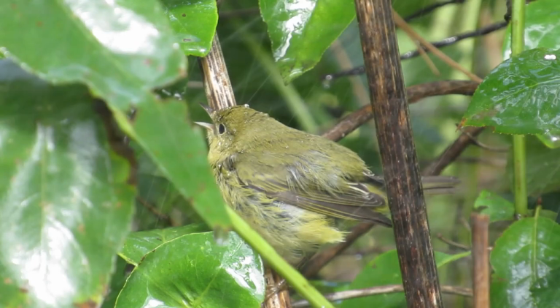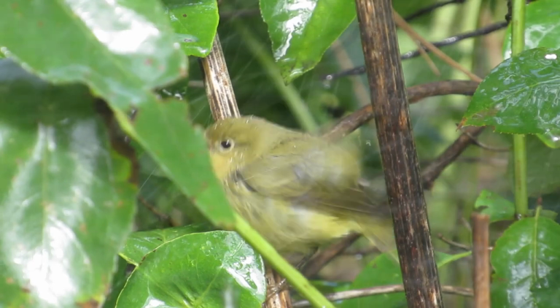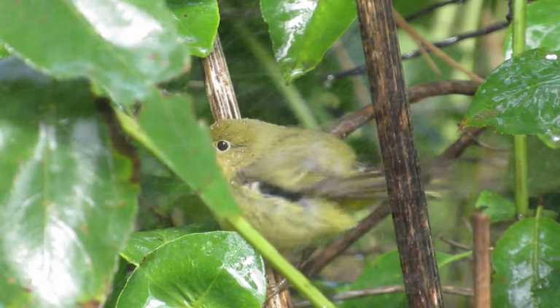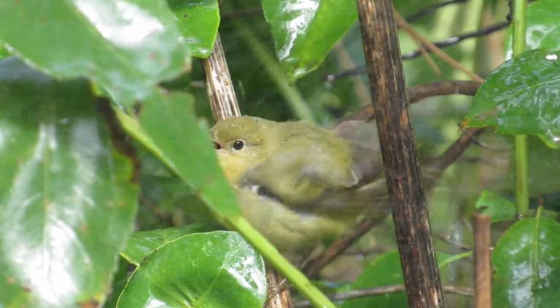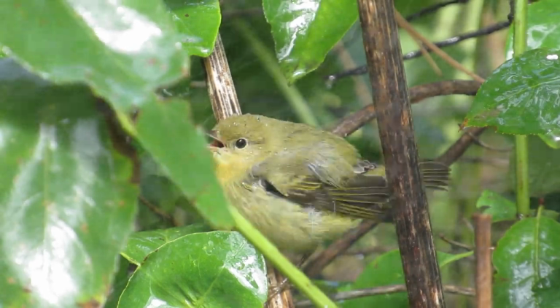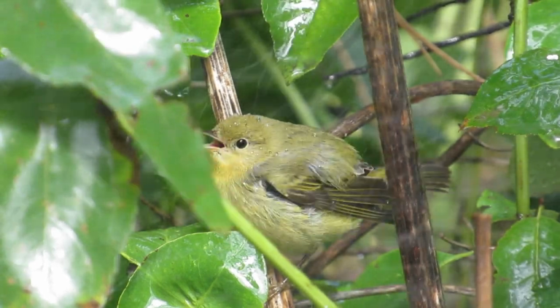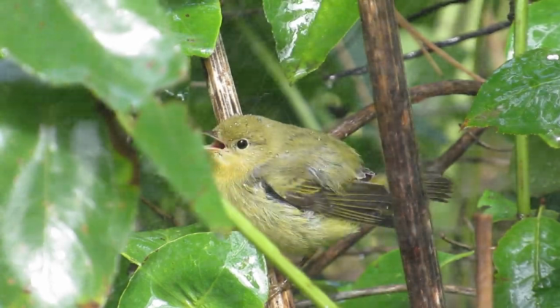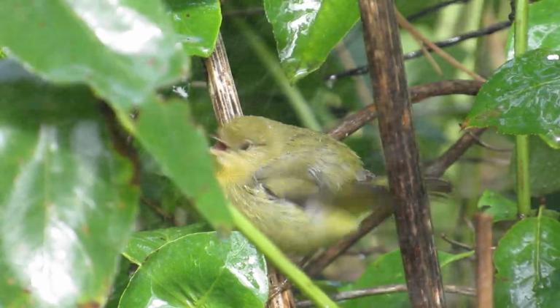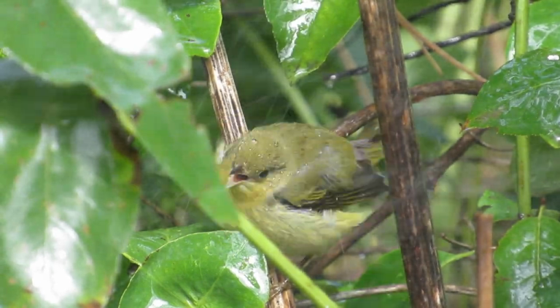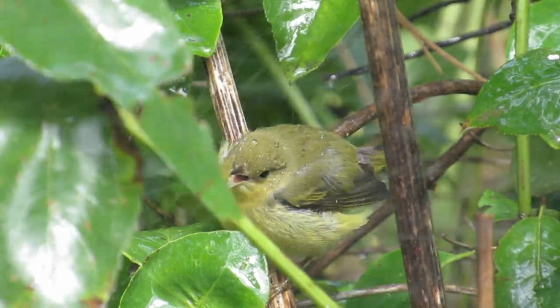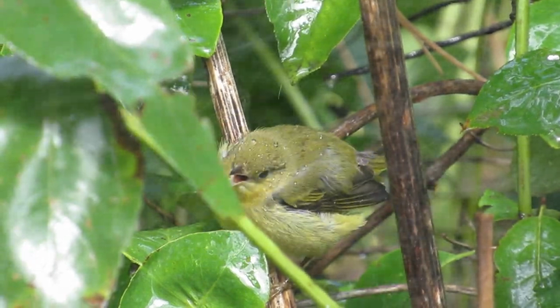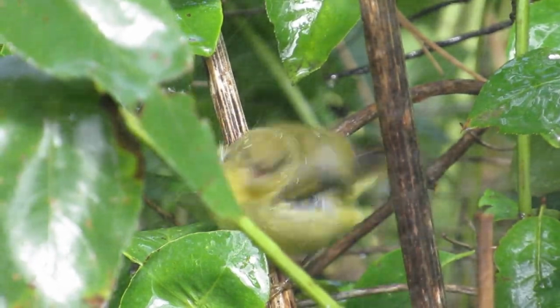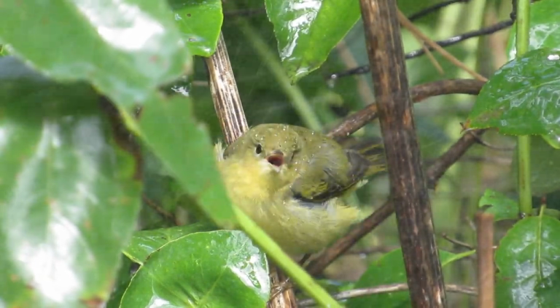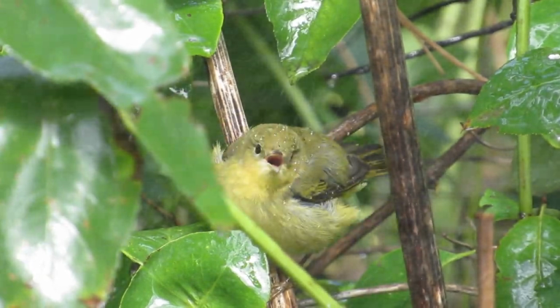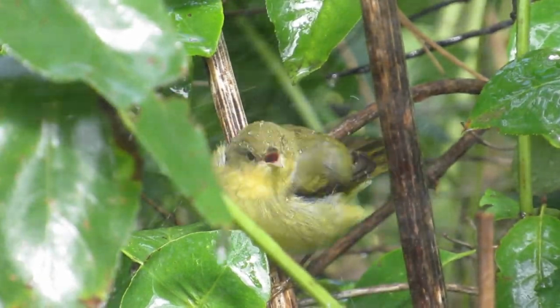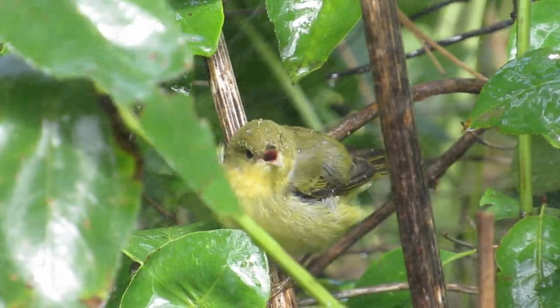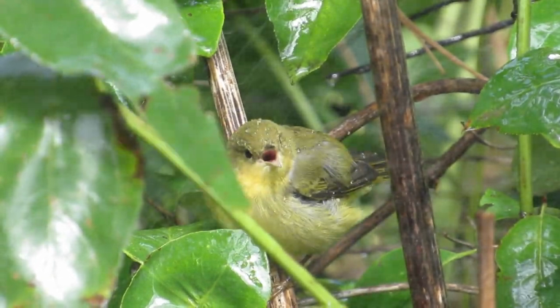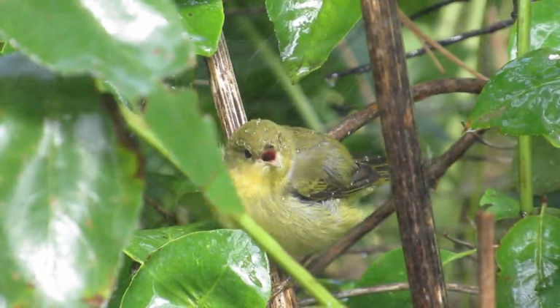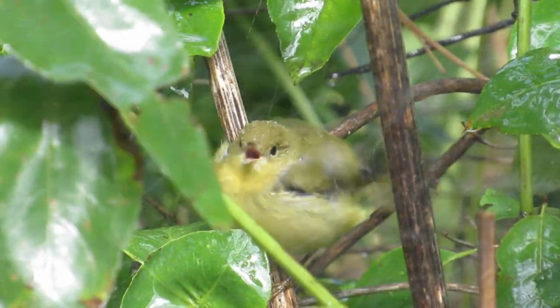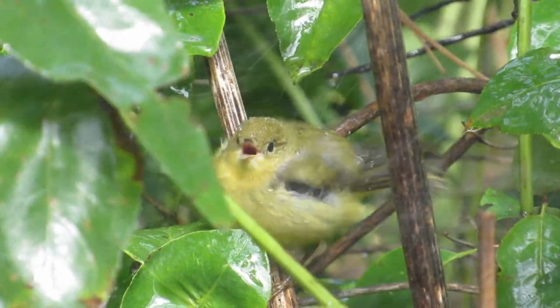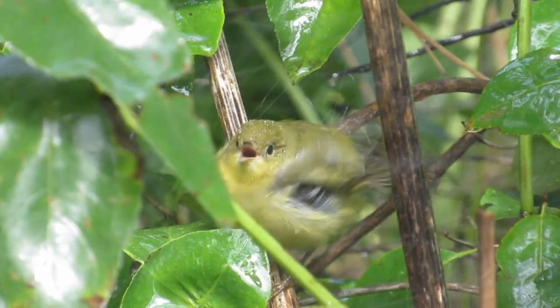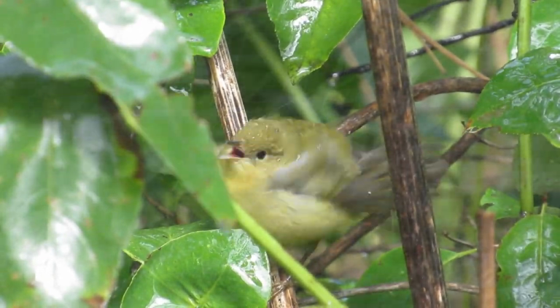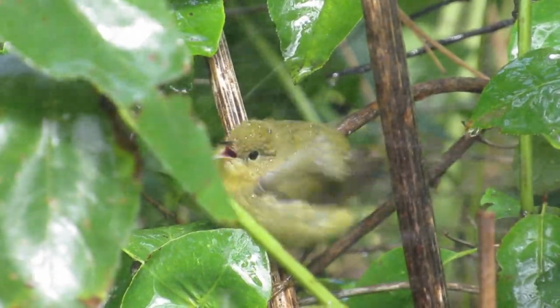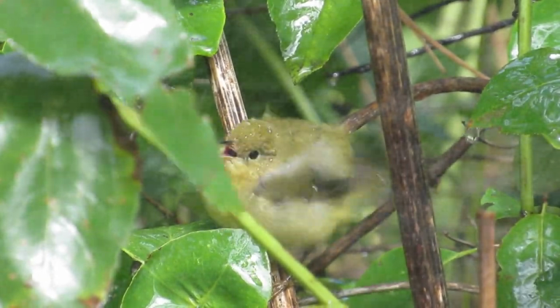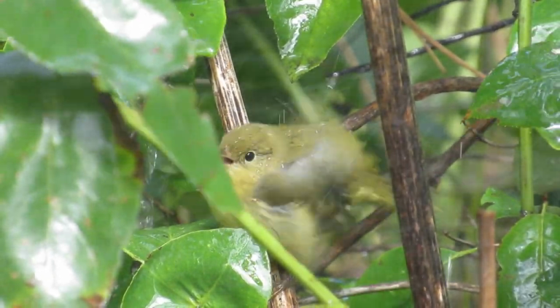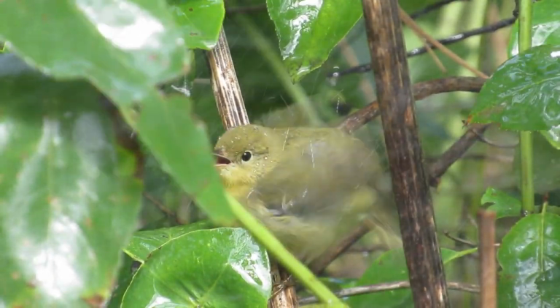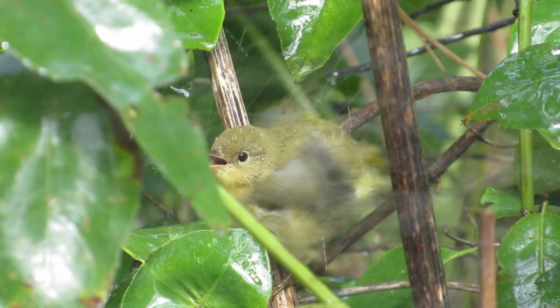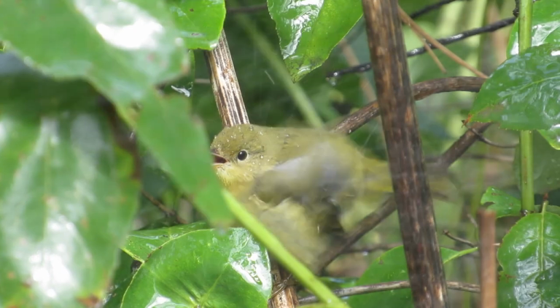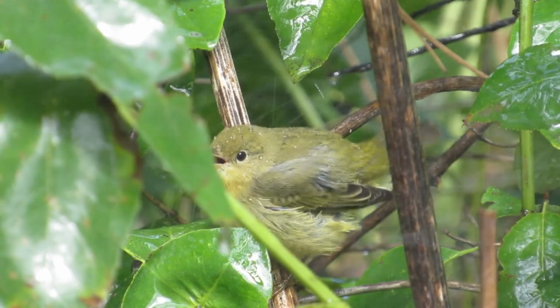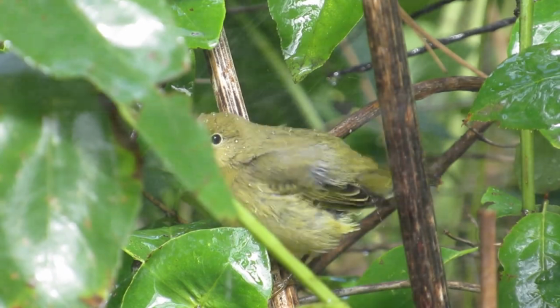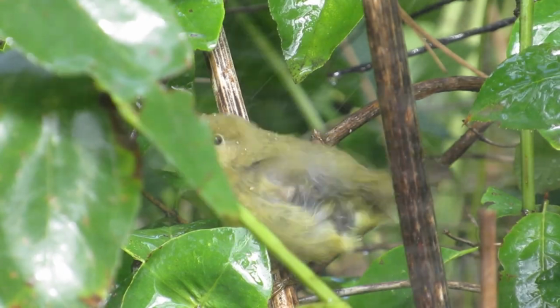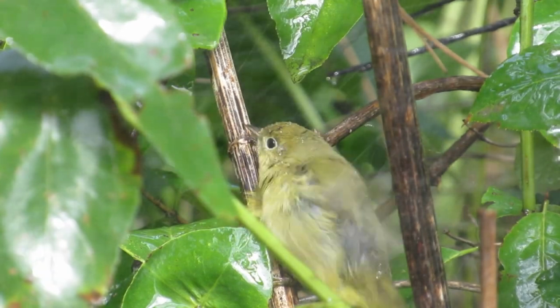Do you want to learn how to use a spray sprinkler to attract migrating warblers? Let's watch and find out how.